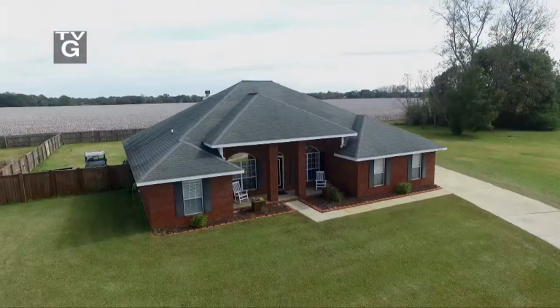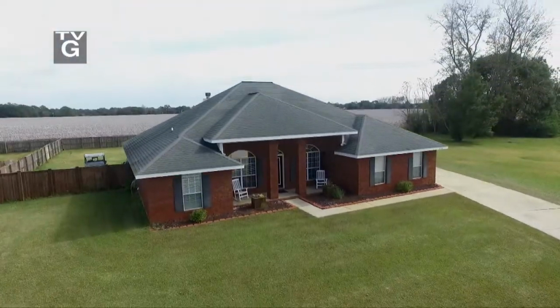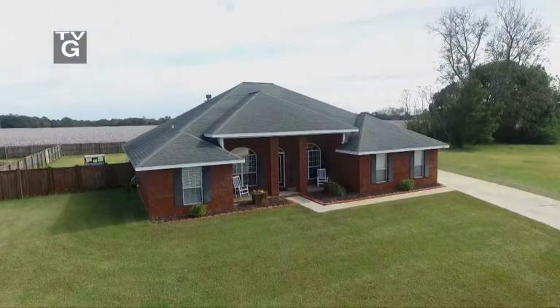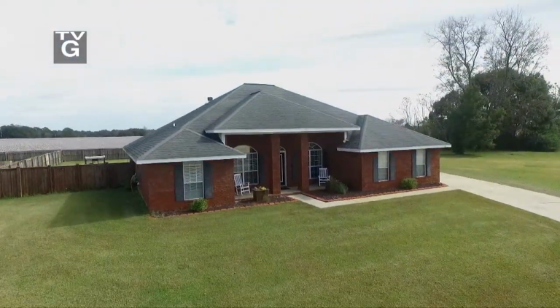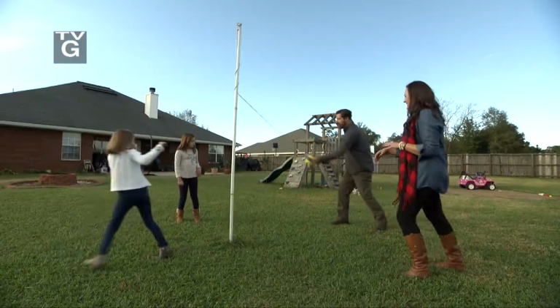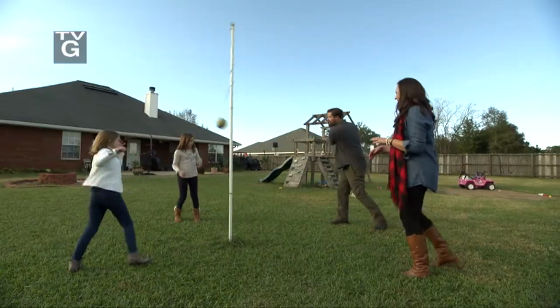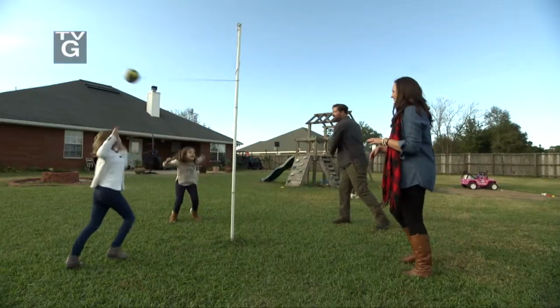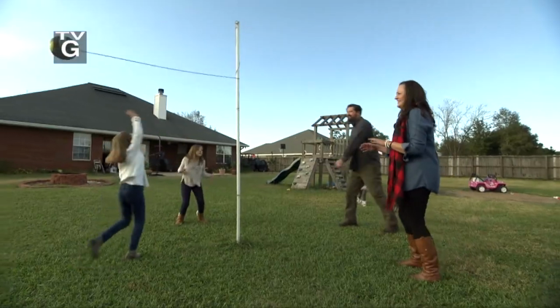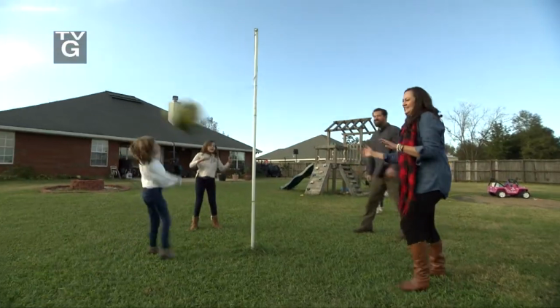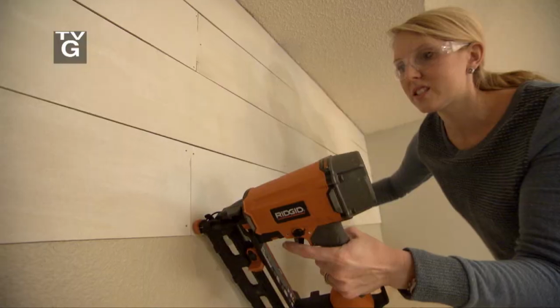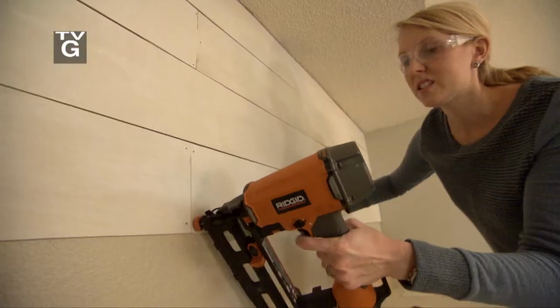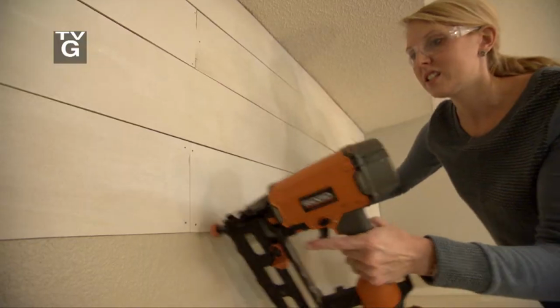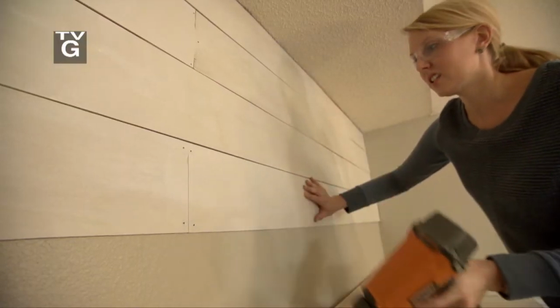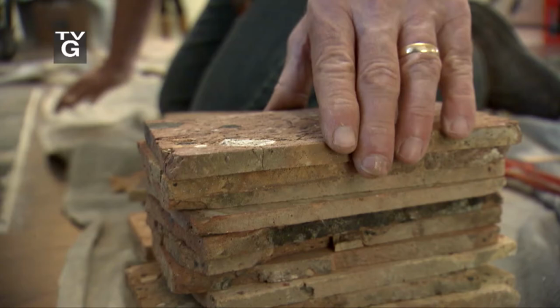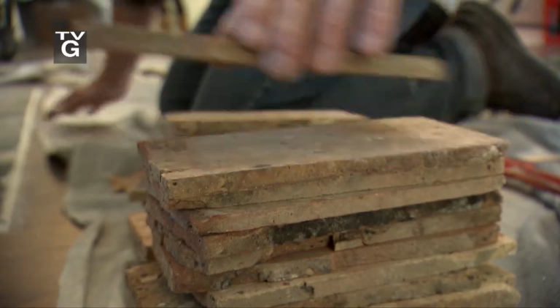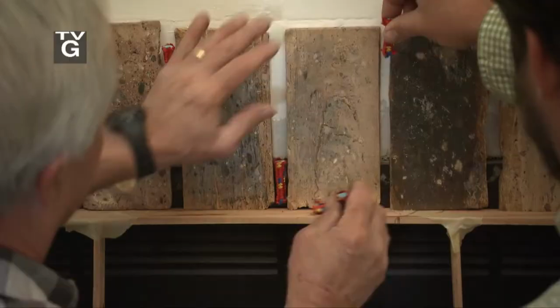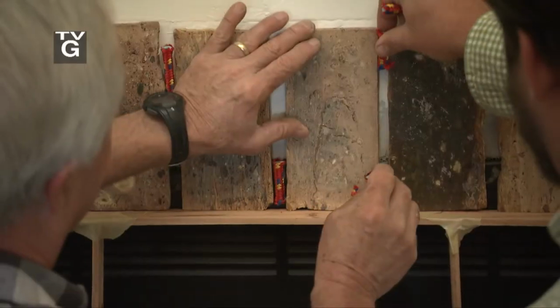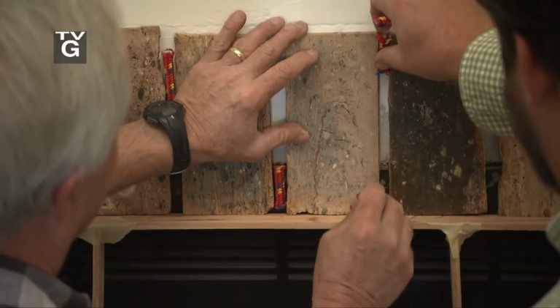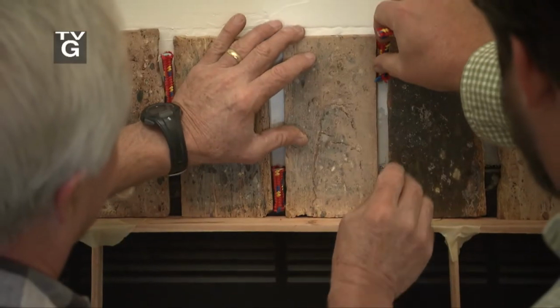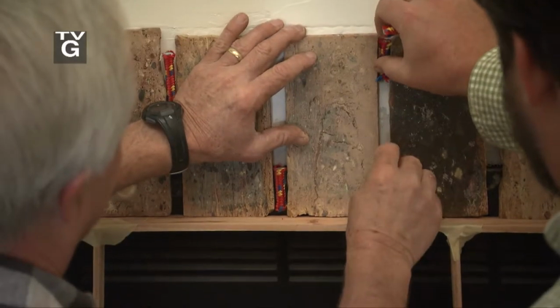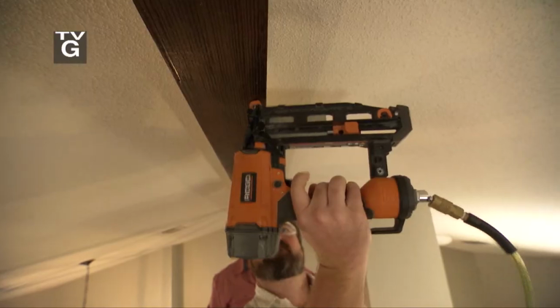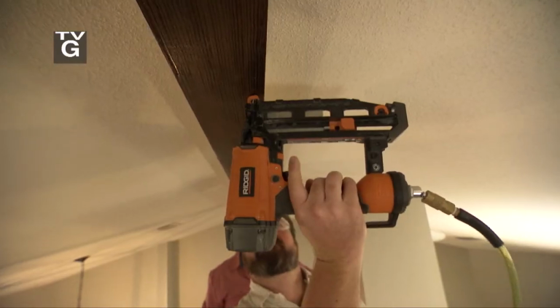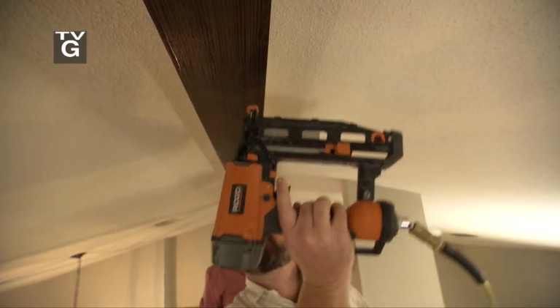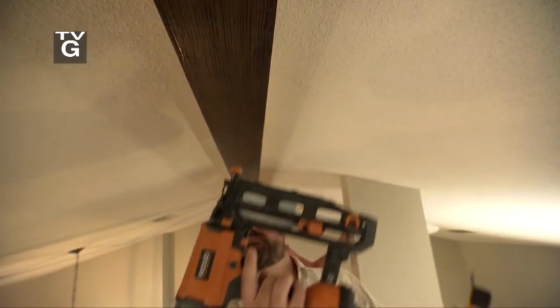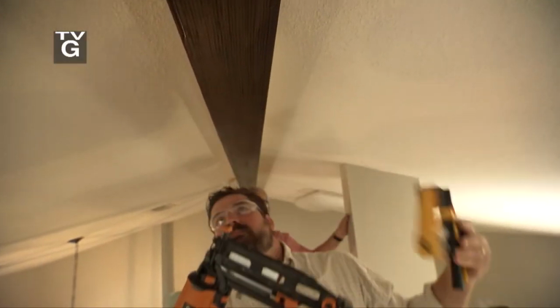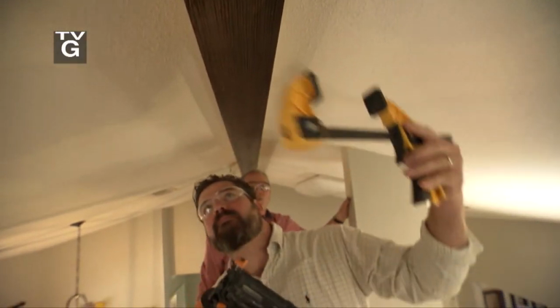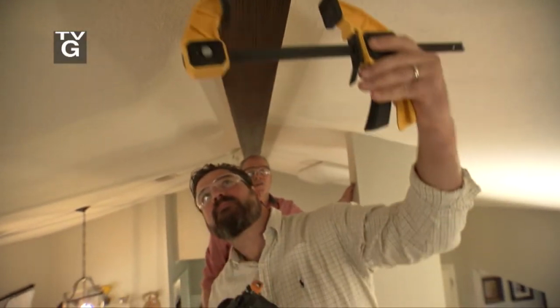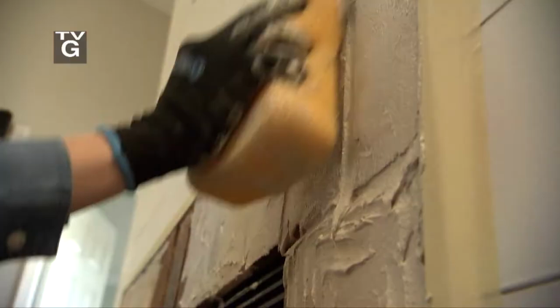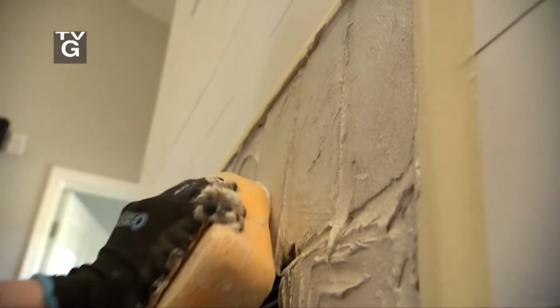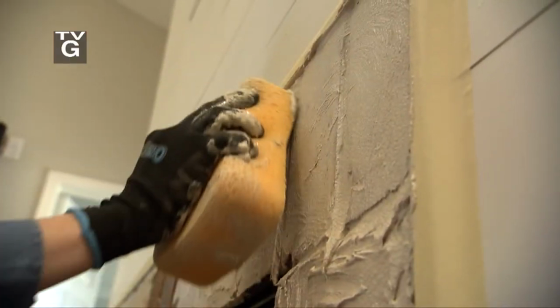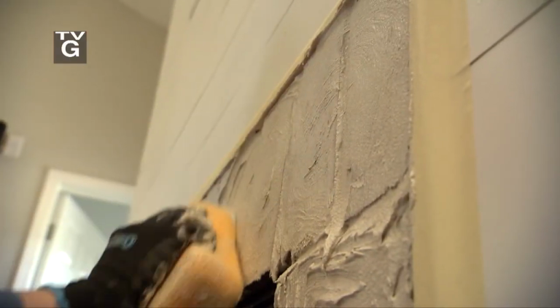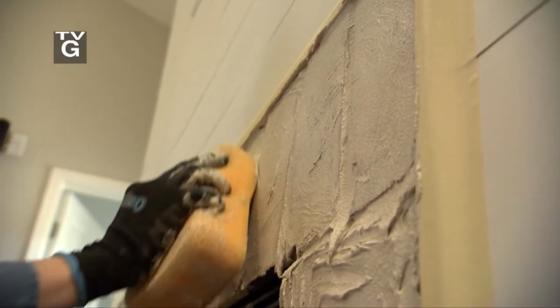When your house has the right size, shape, and location, but not the right character for your family, it's time for a rustic renovation.